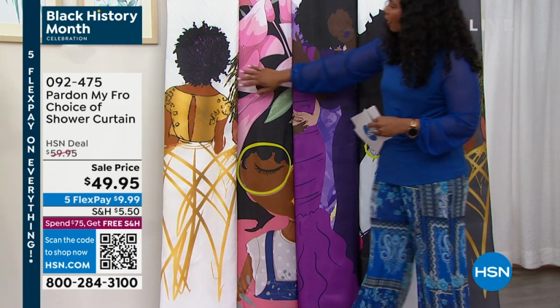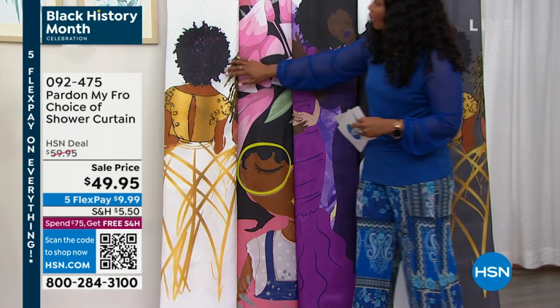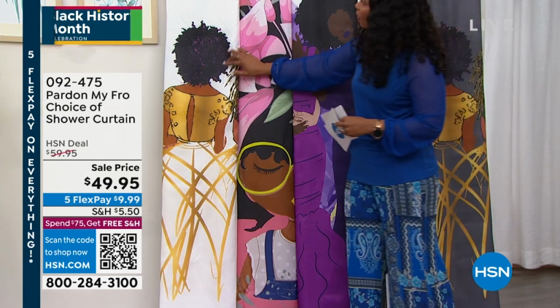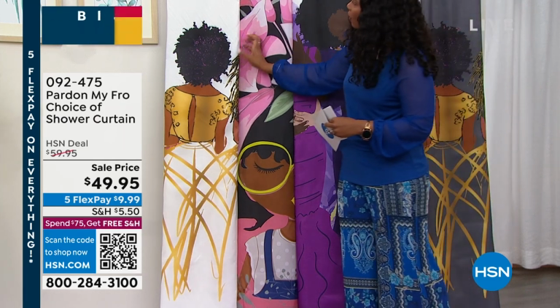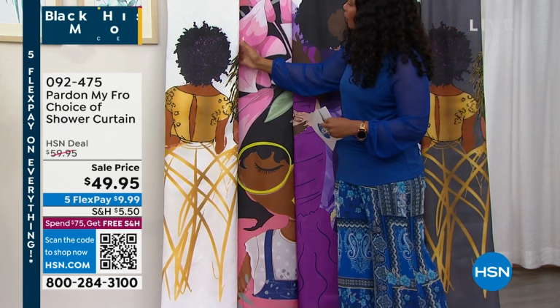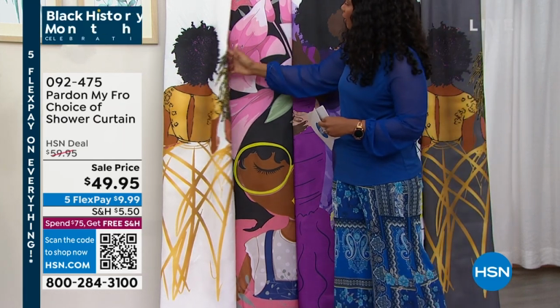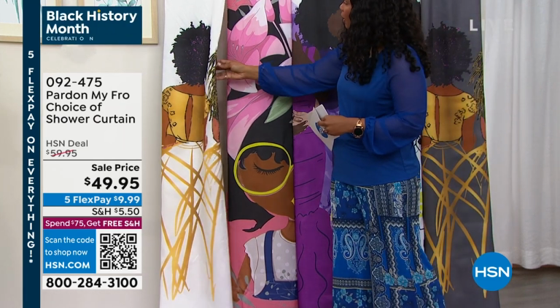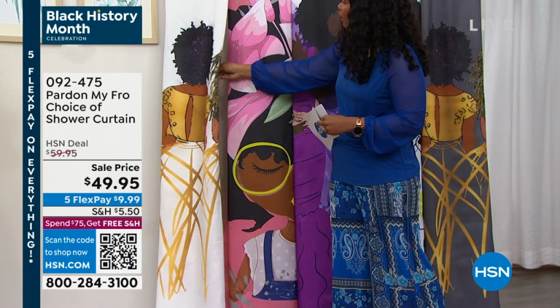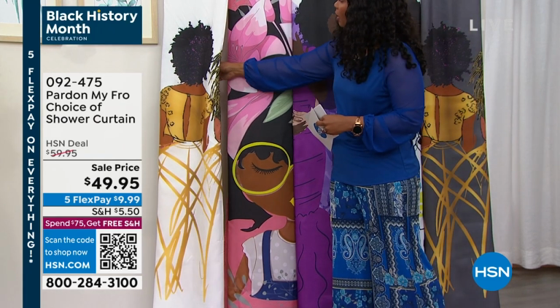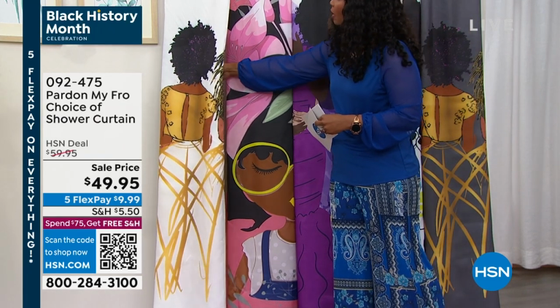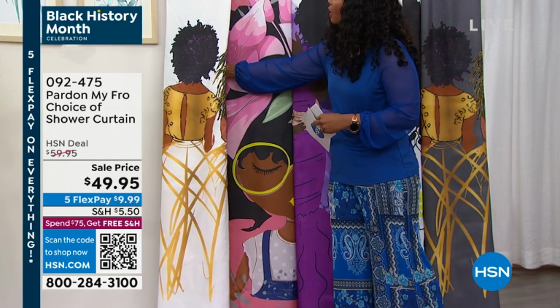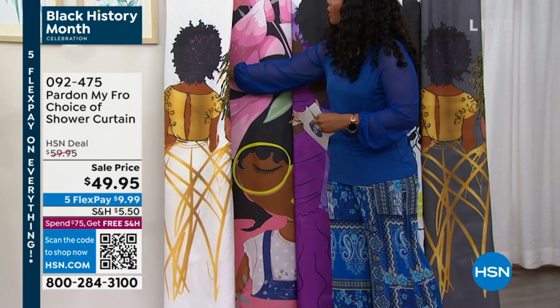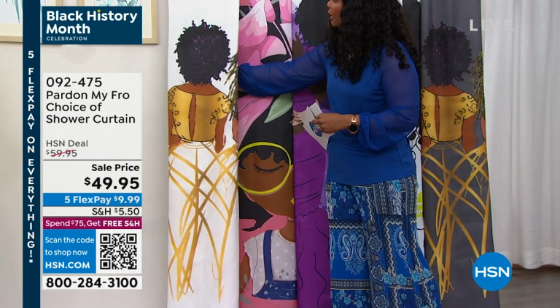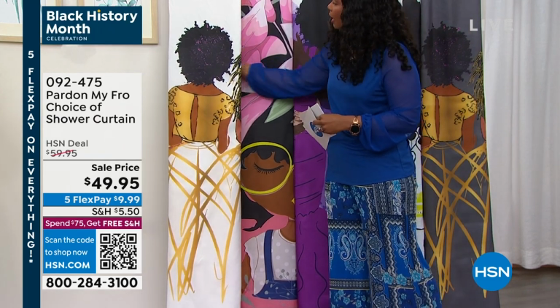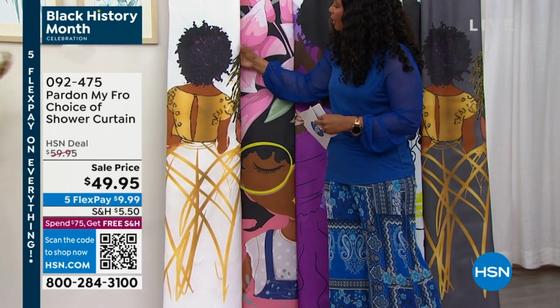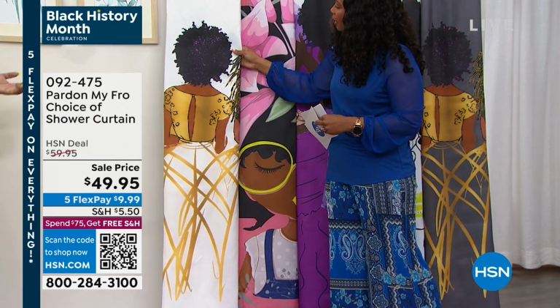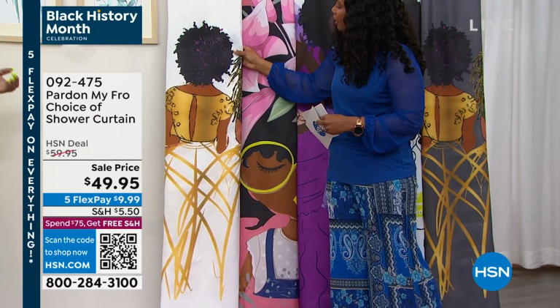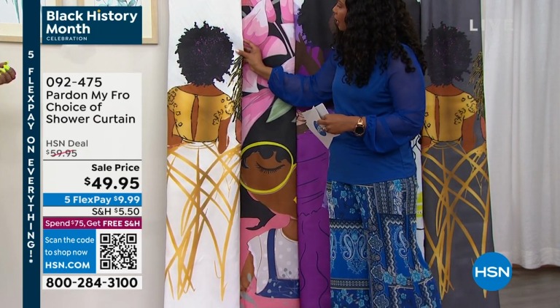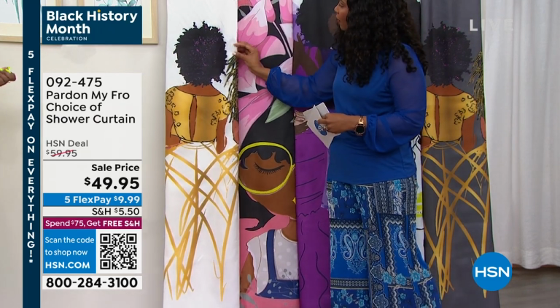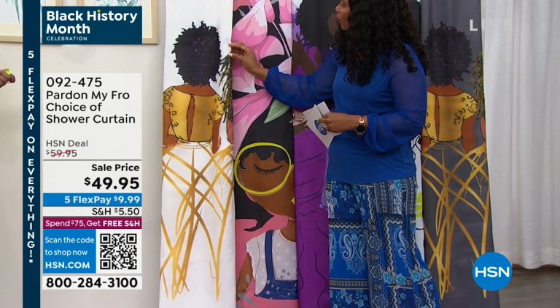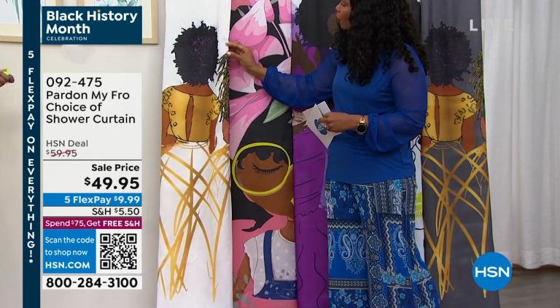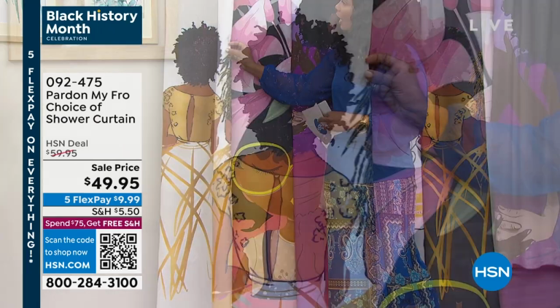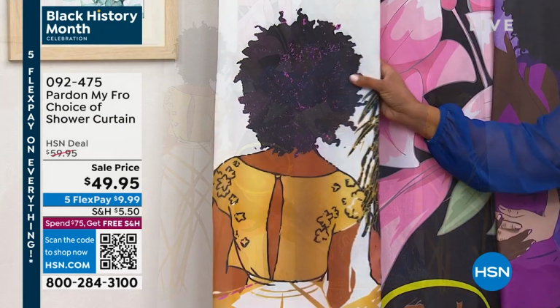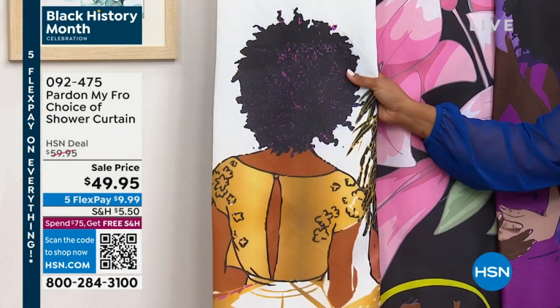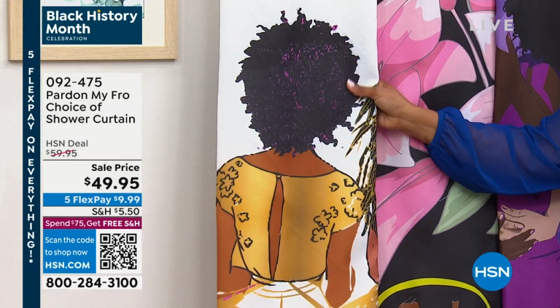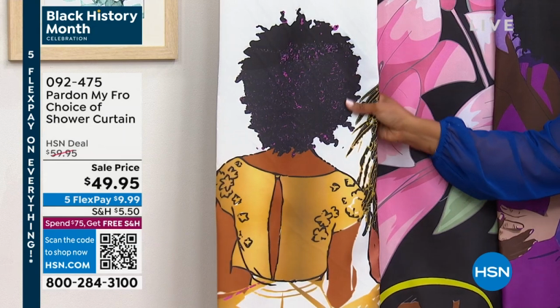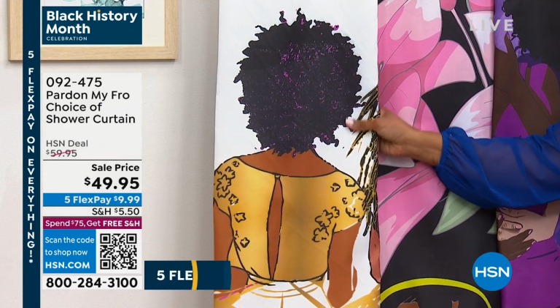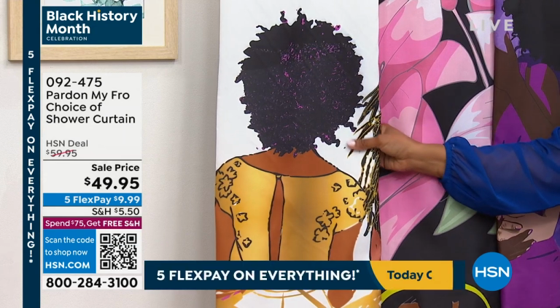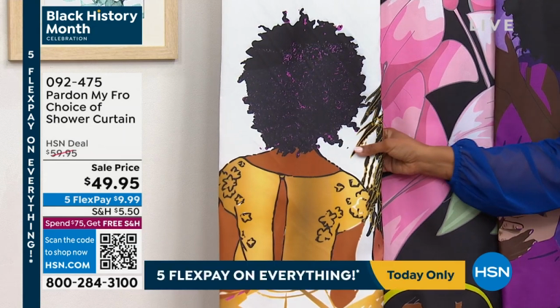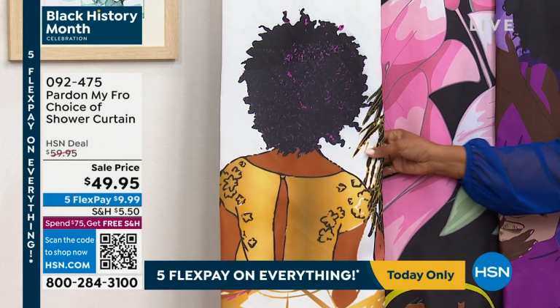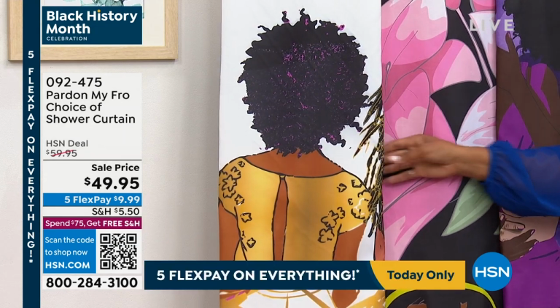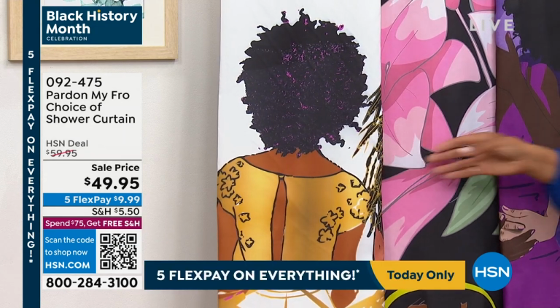I love to have your artwork on the wall, but what about other places of the home? So the first thing I thought about was the shower curtain.